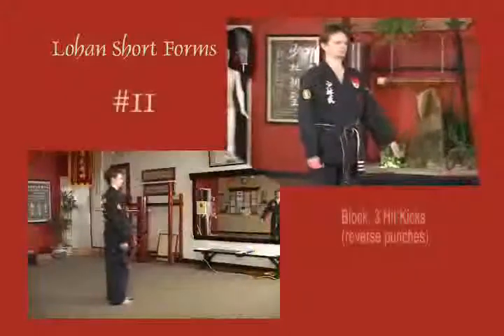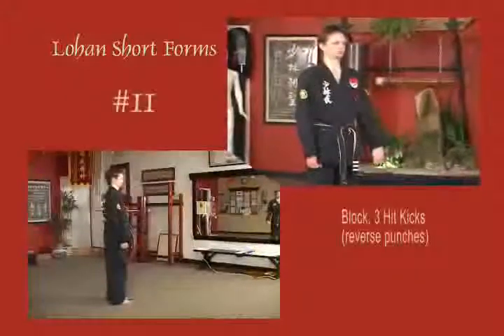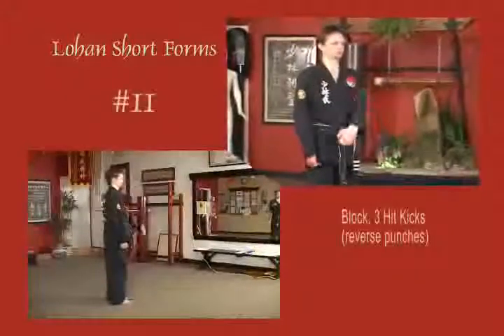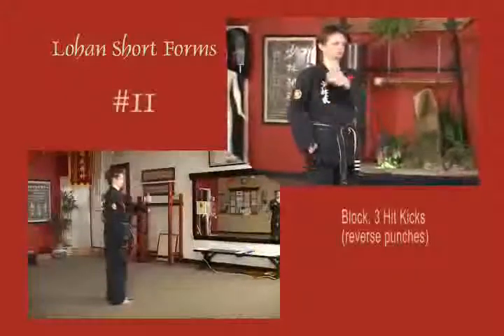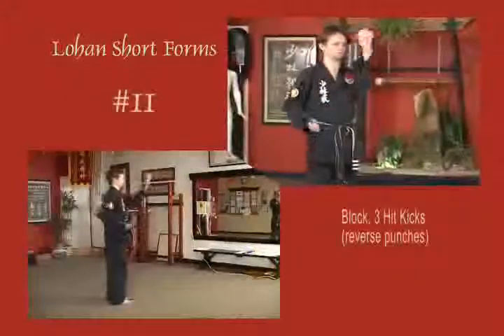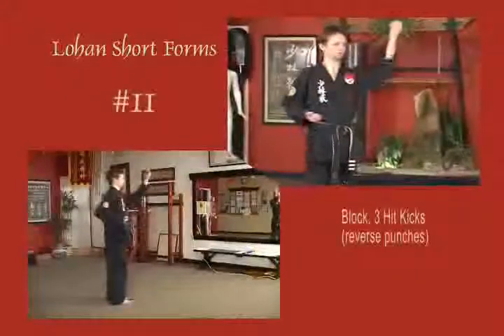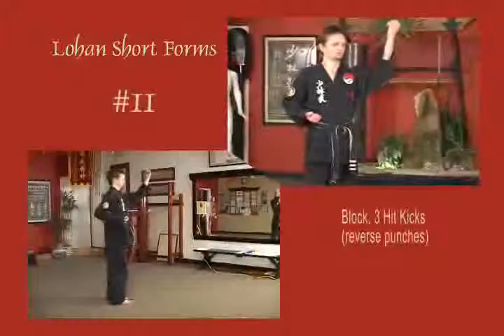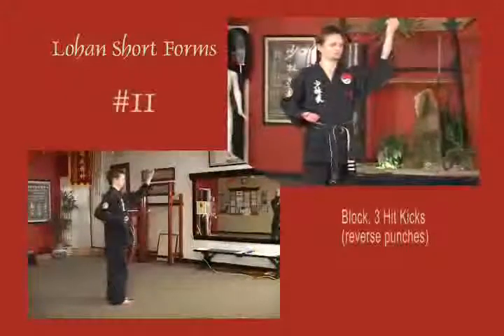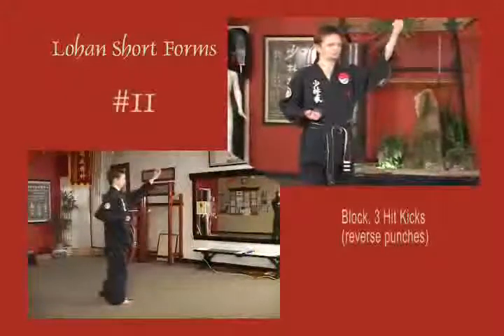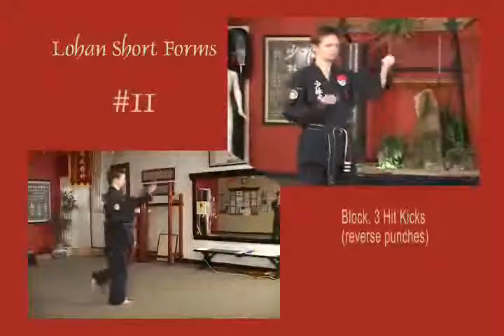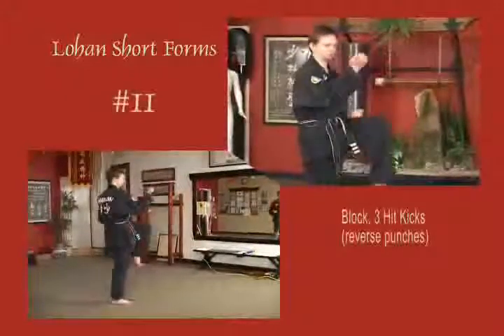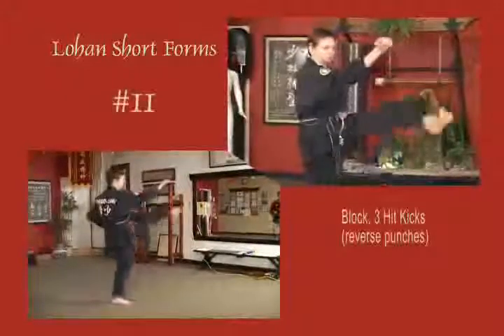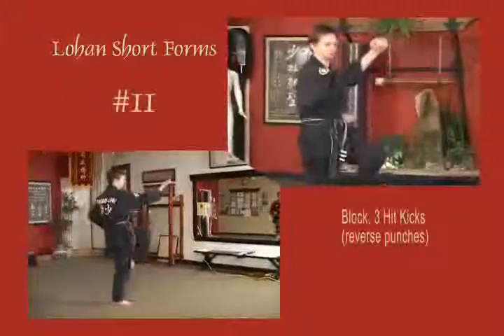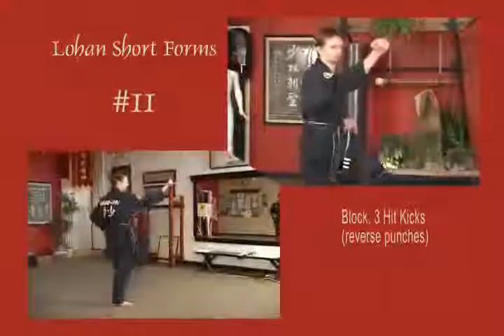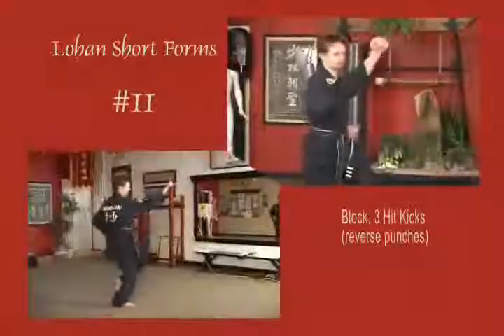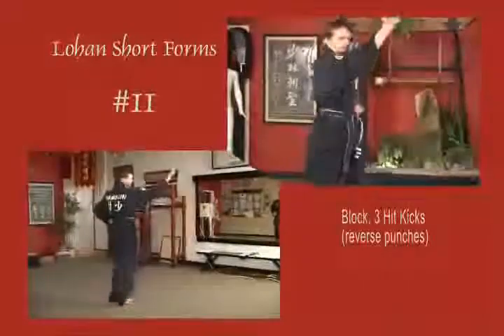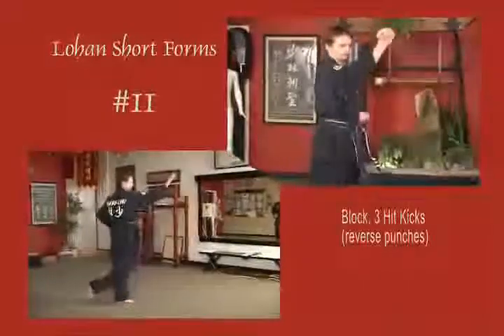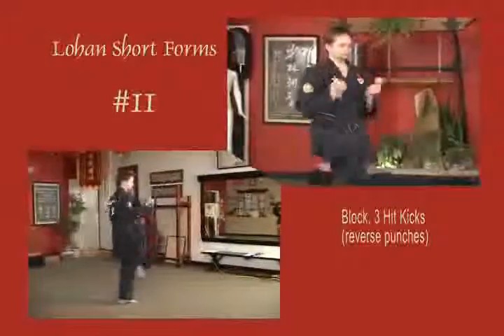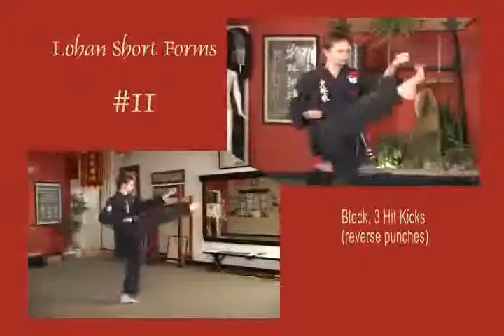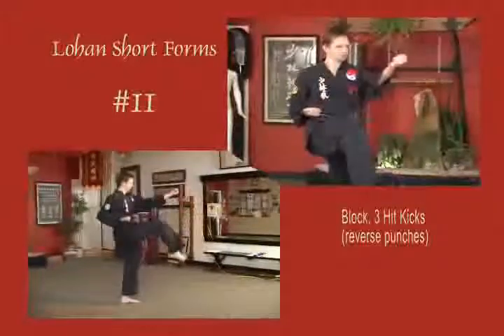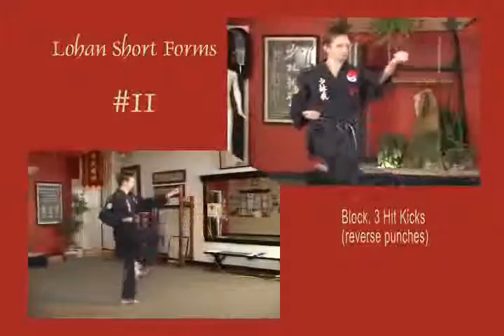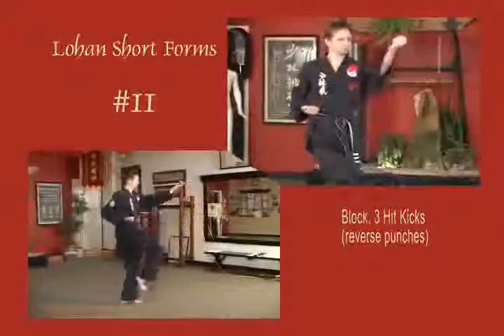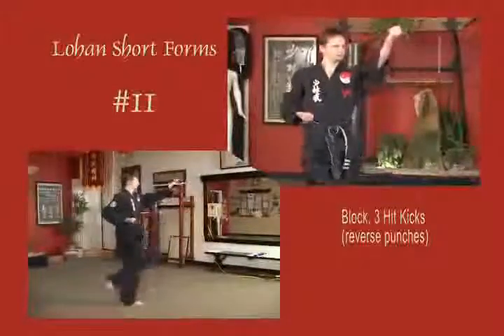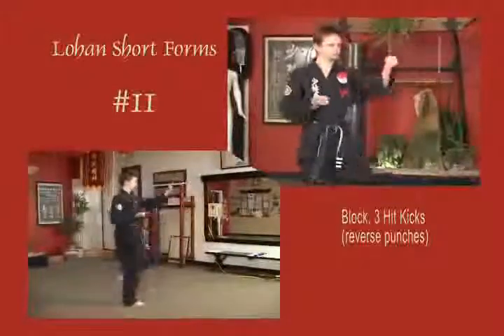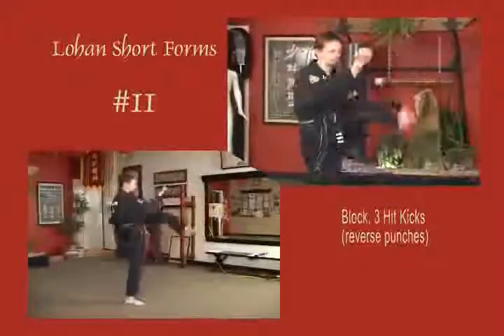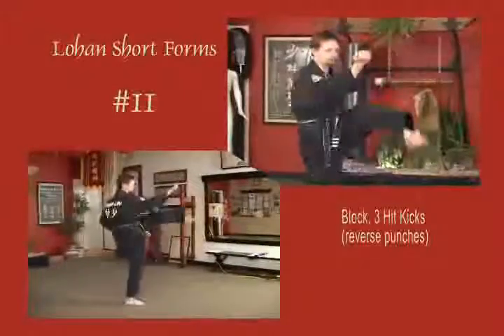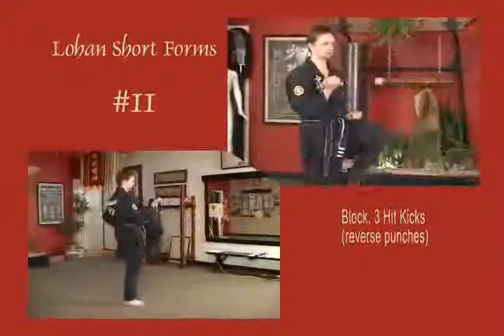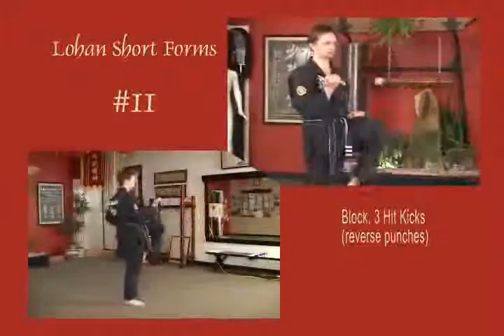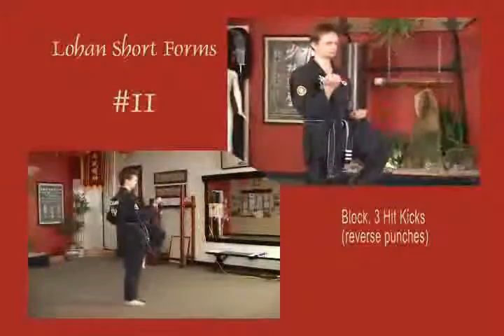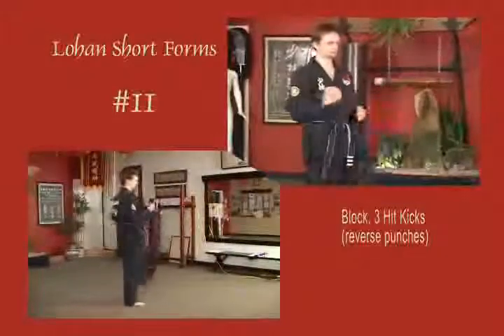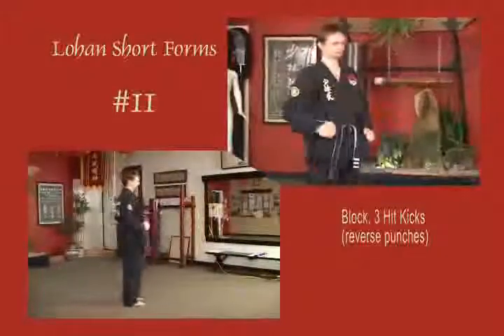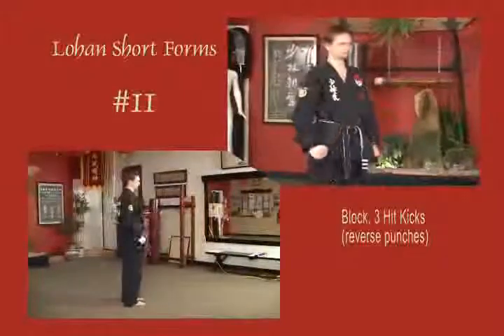In a natural stance, block across the body, reverse hip kick, reverse hip kick, reverse hip kick, back to natural stance.